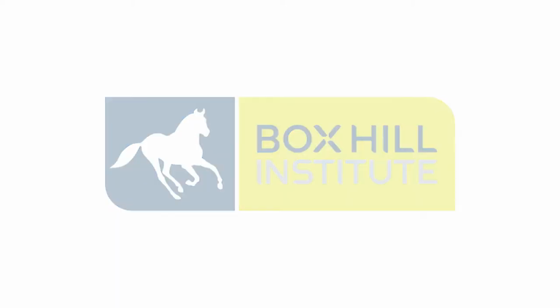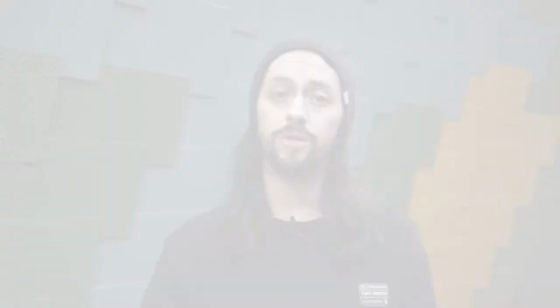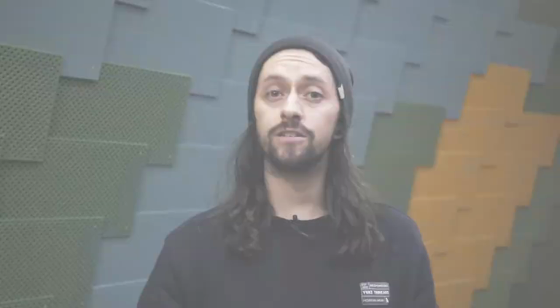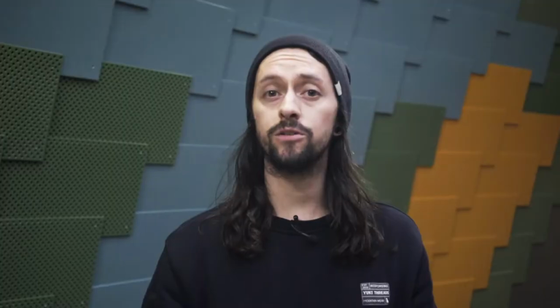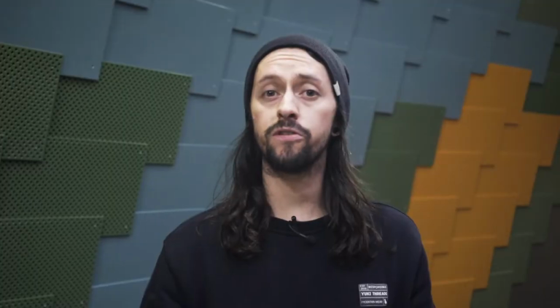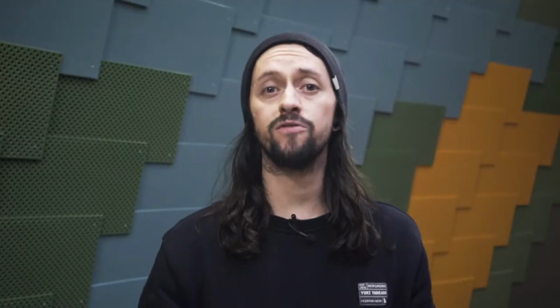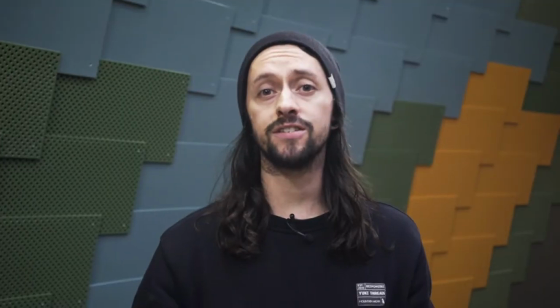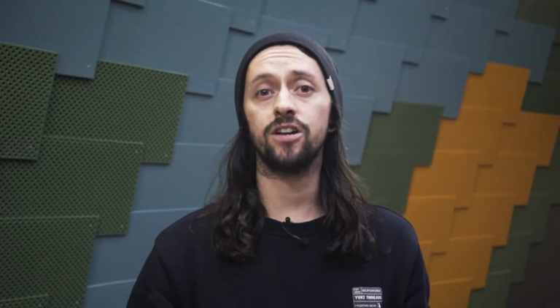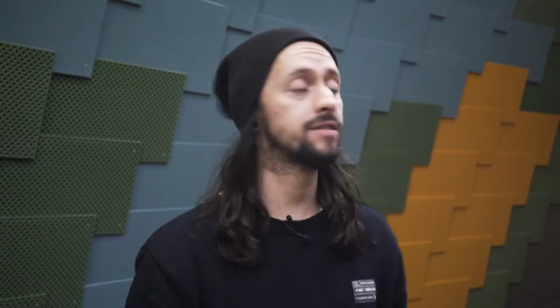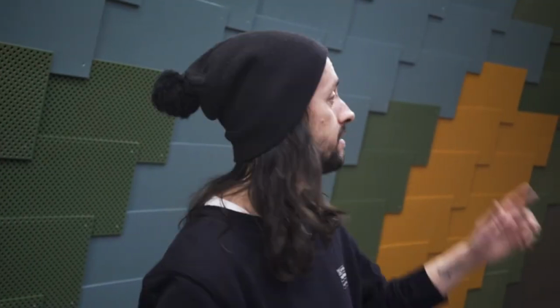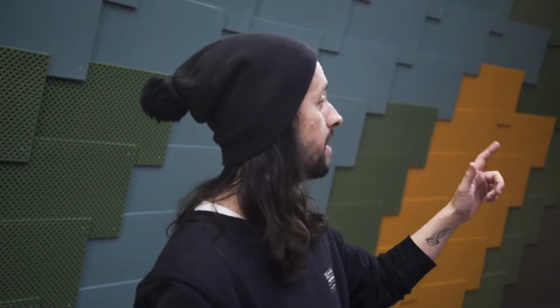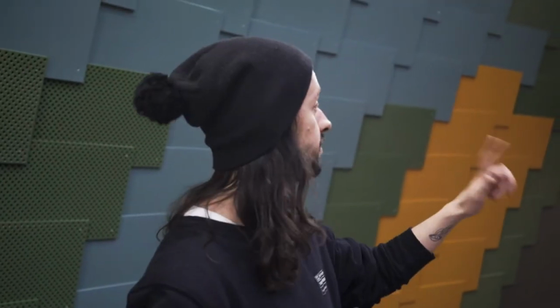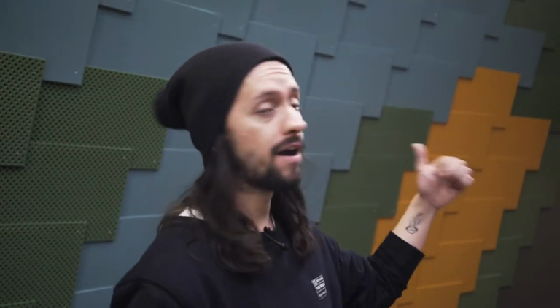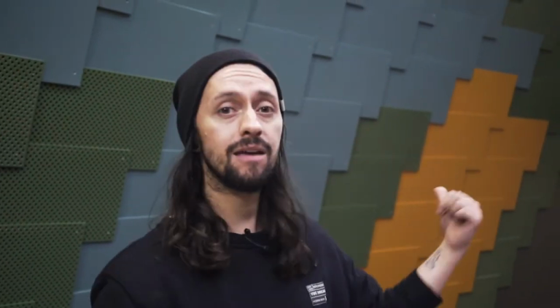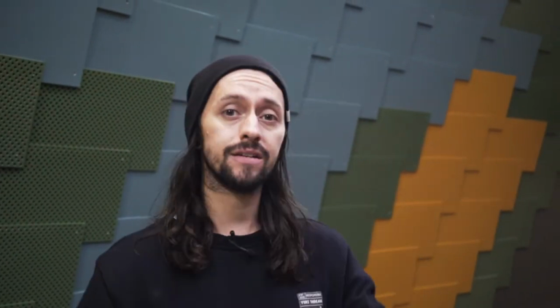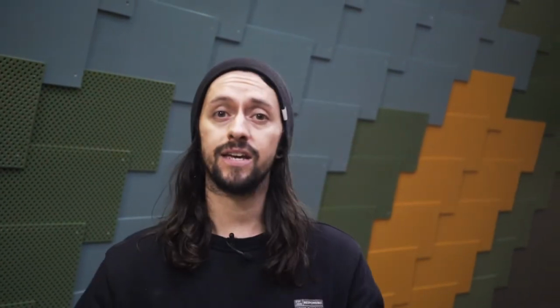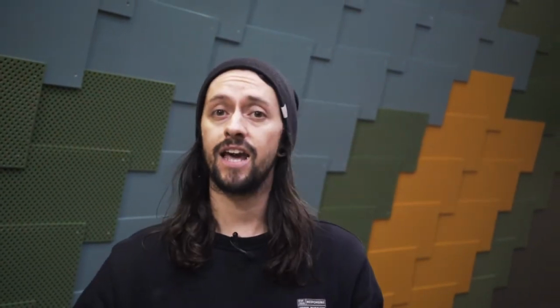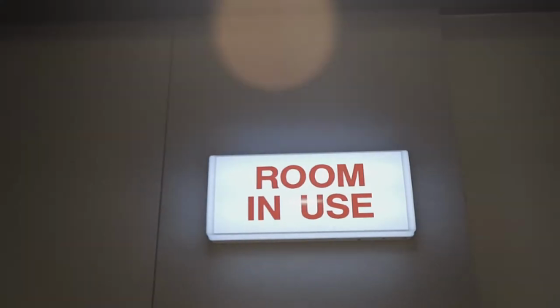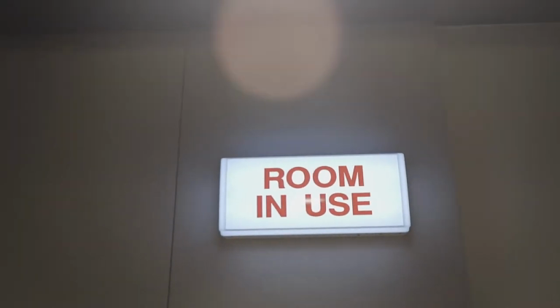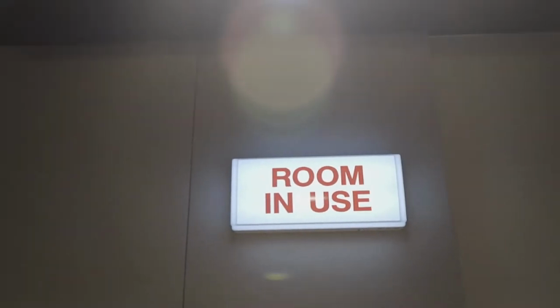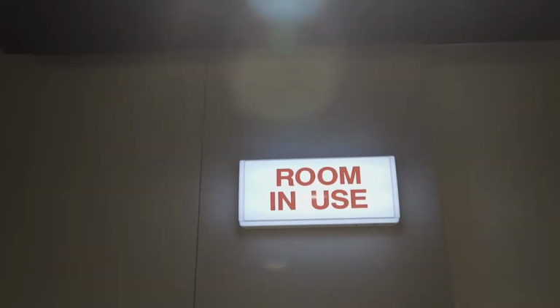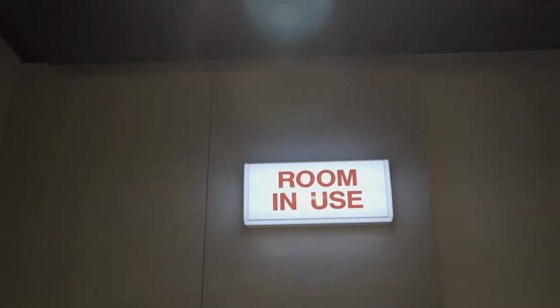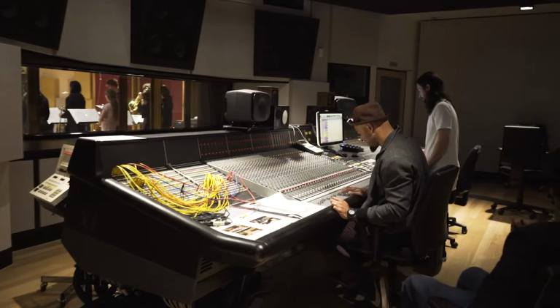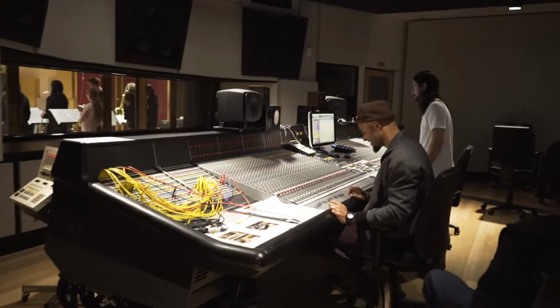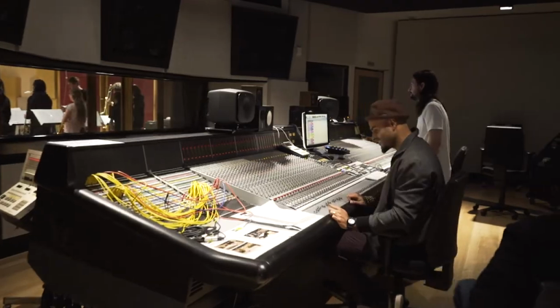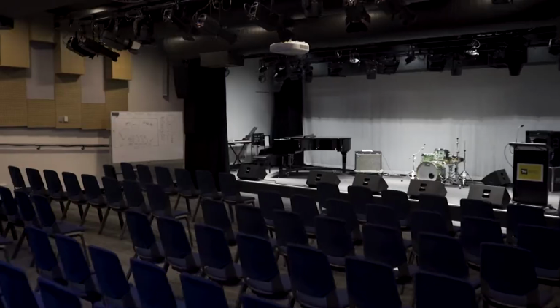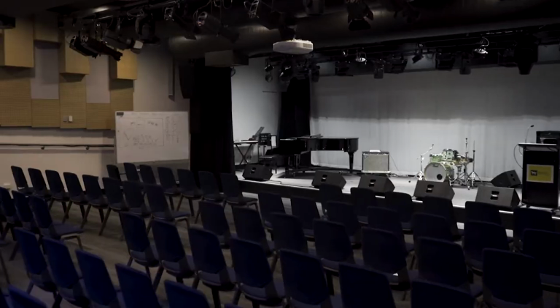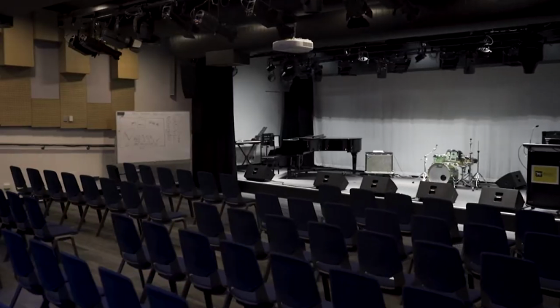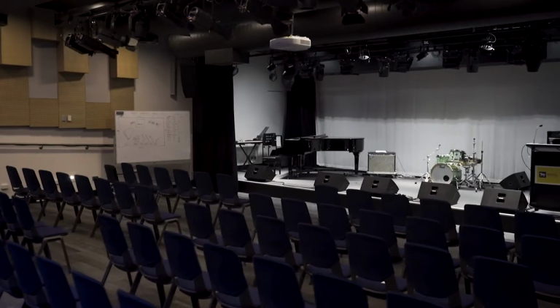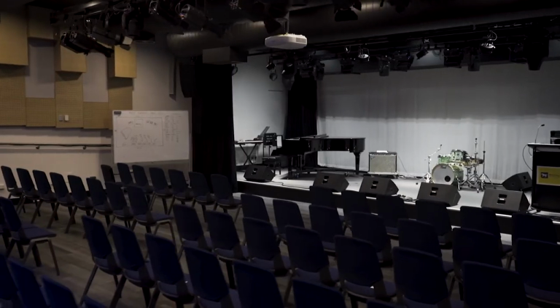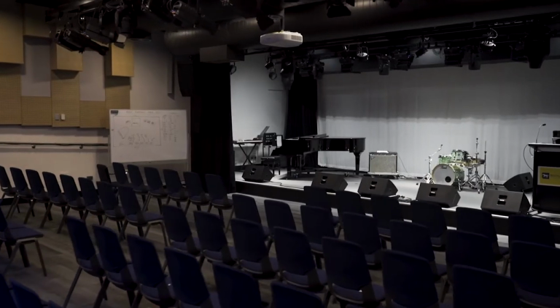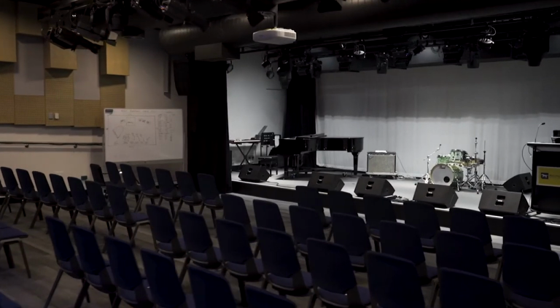We're just going to do a little walkthrough of all our studios. We have Studio A, B and C, and three production suites as well, and I'll just do a run-through of all the gear that we have and what we use here.